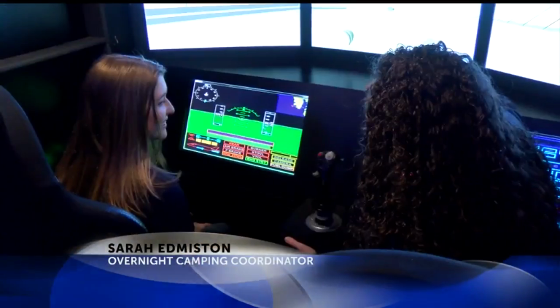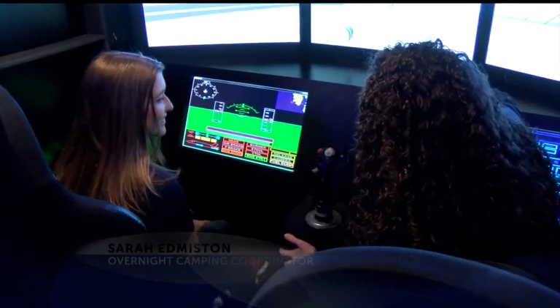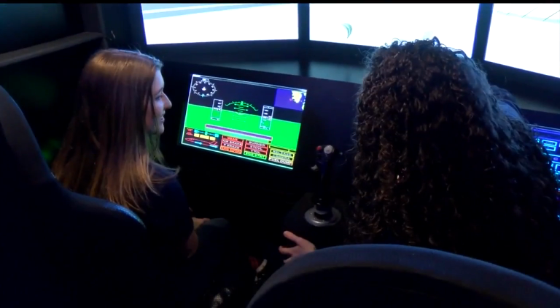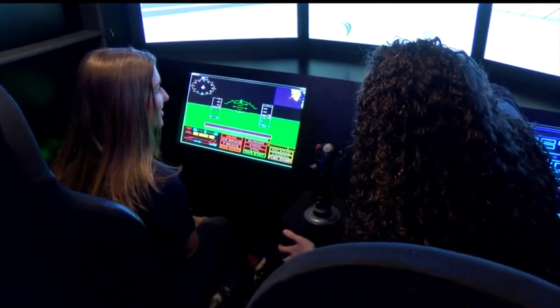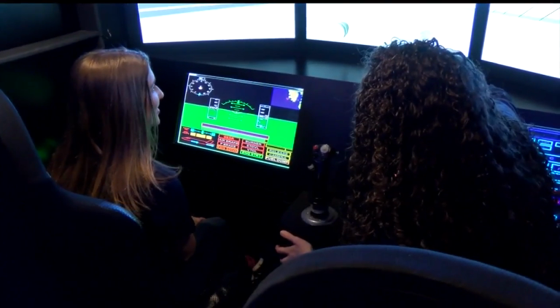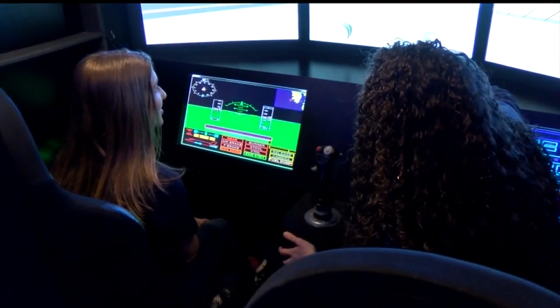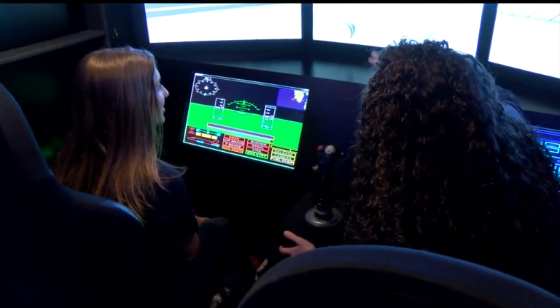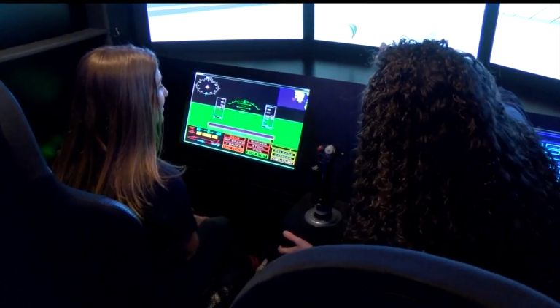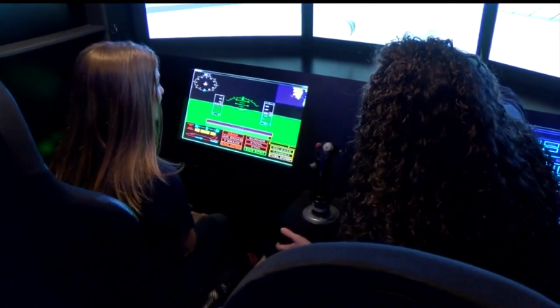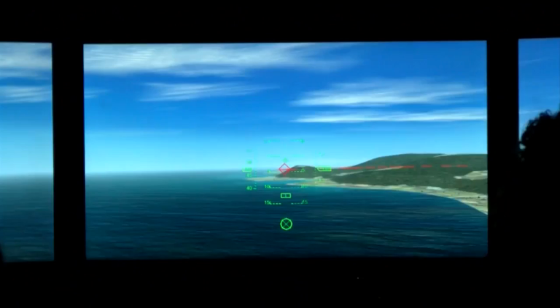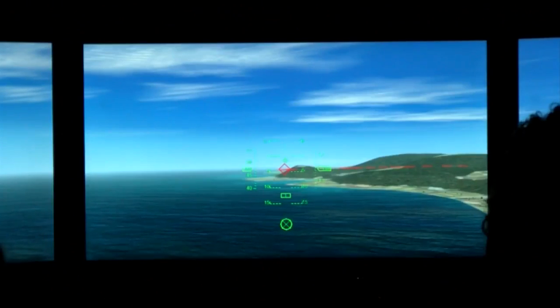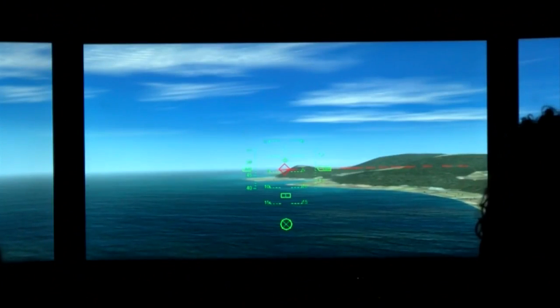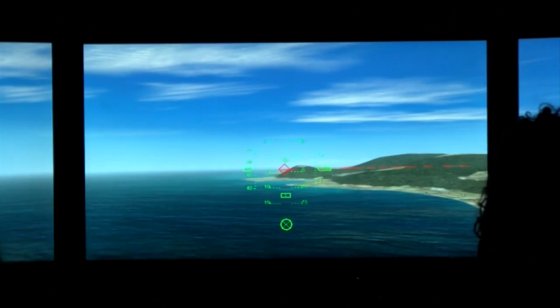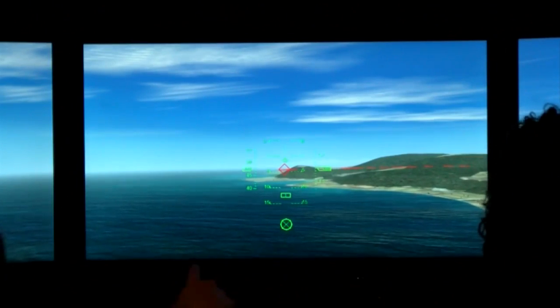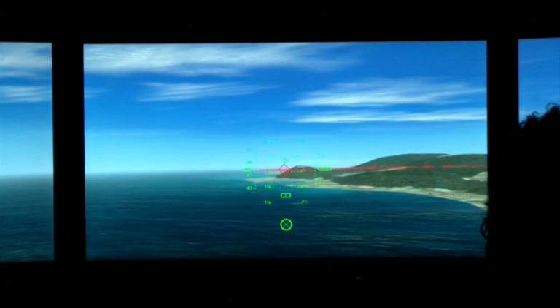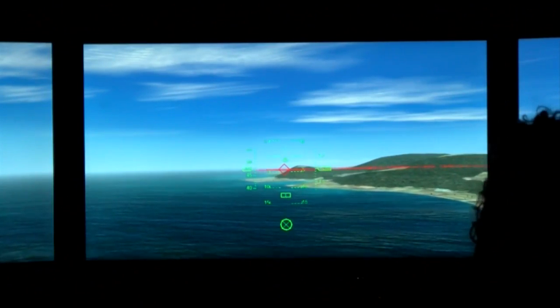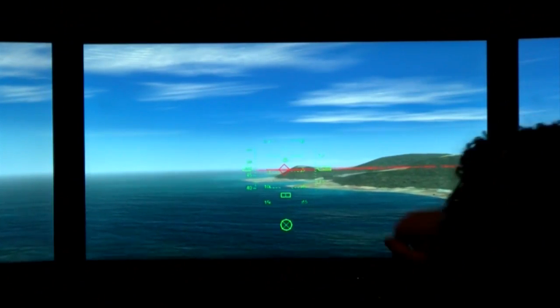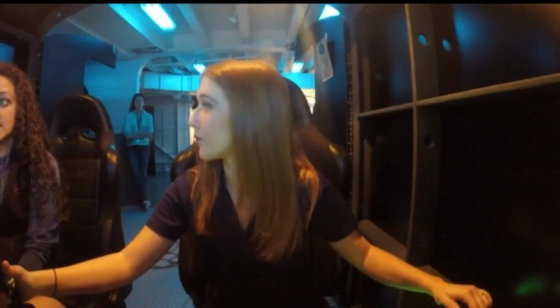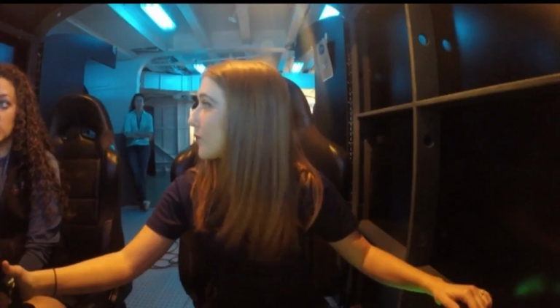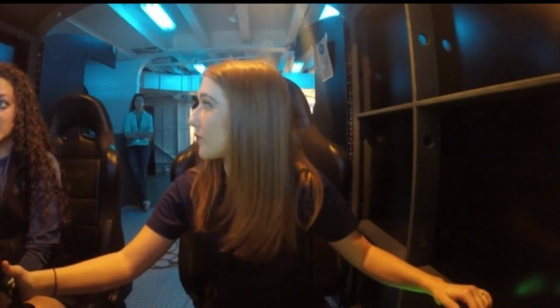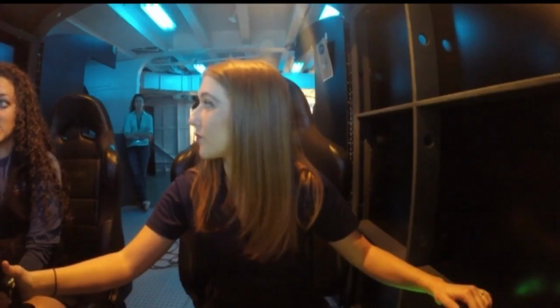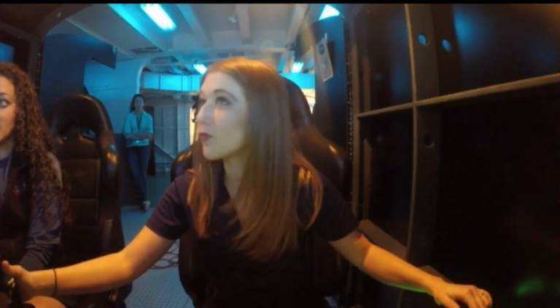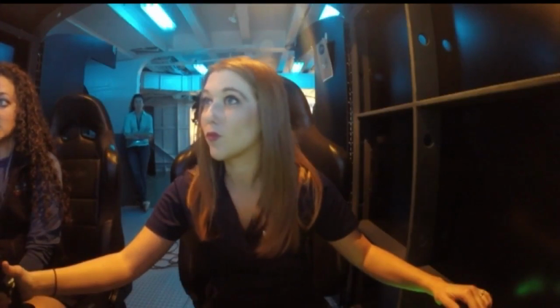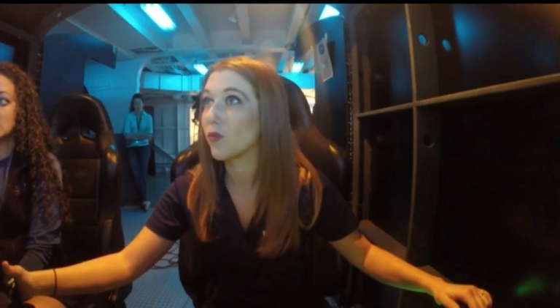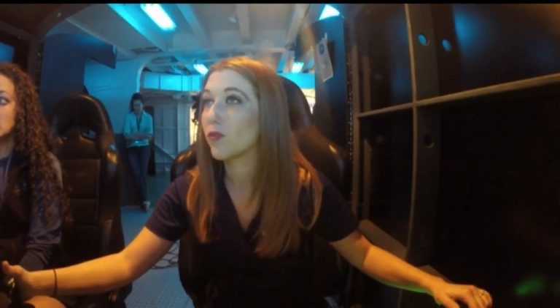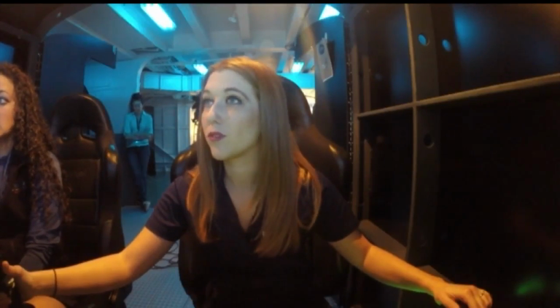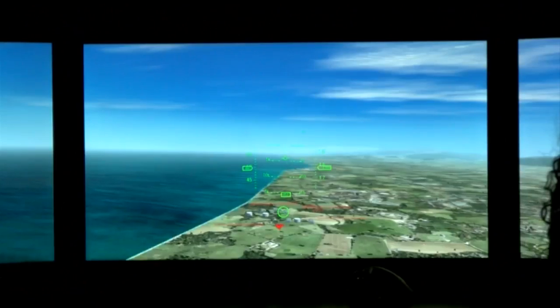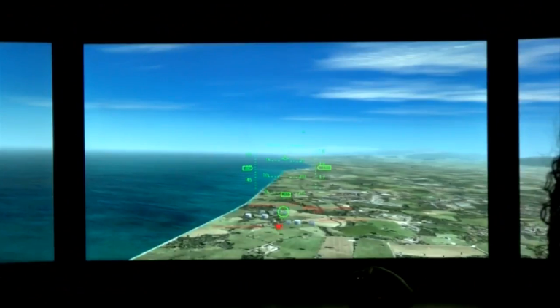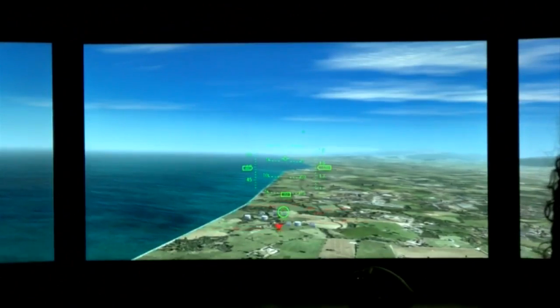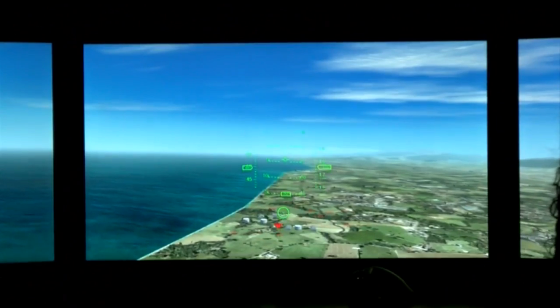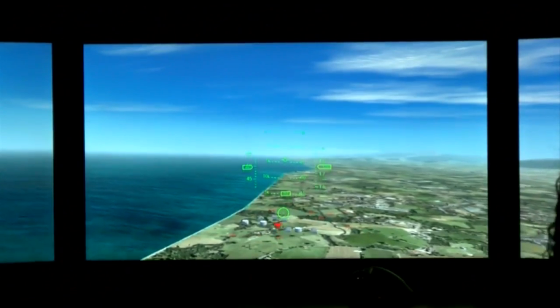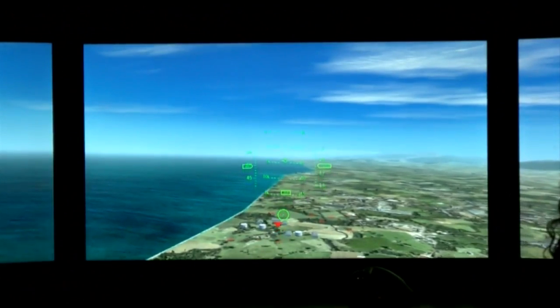And then they put the skills to the test in a simulator, tracking down the enemy and shooting them down.